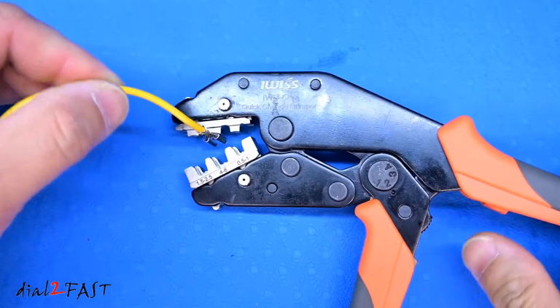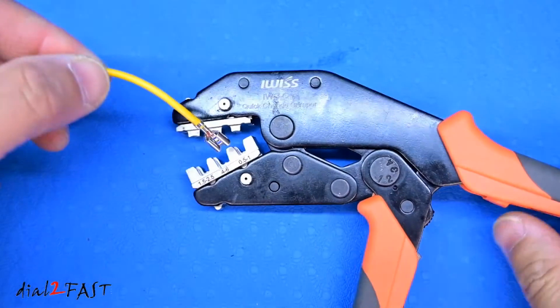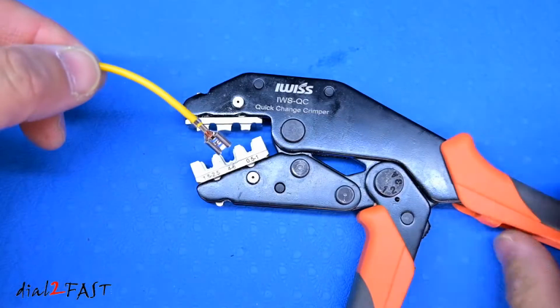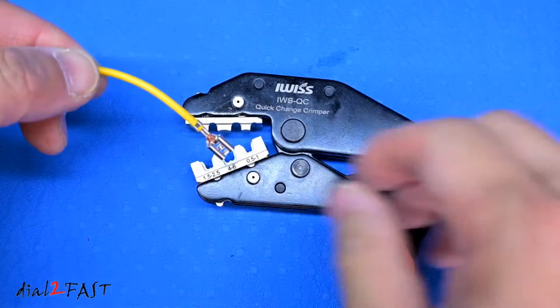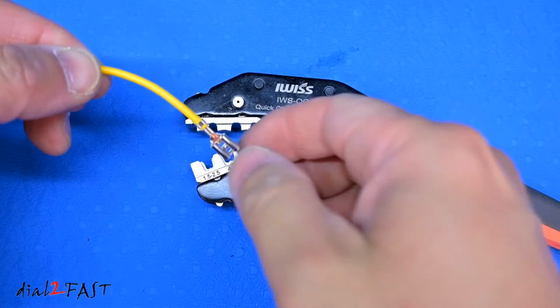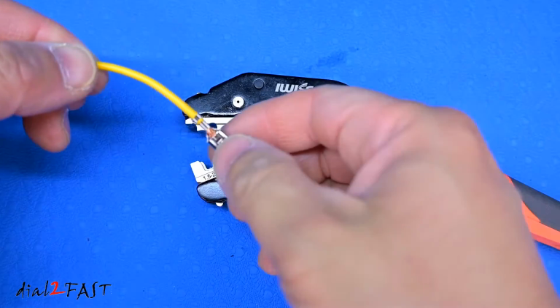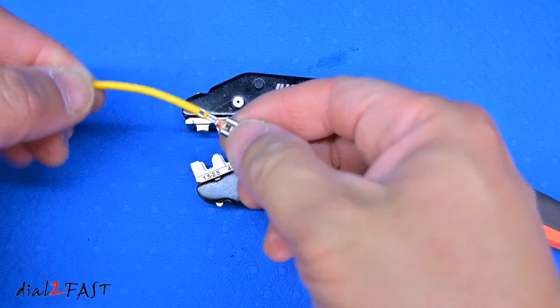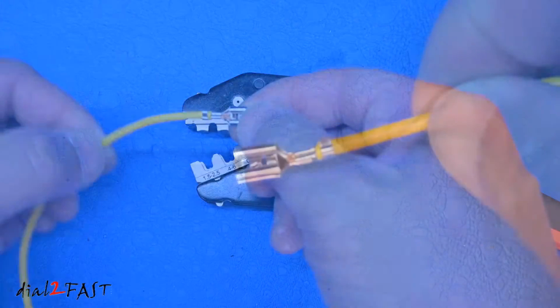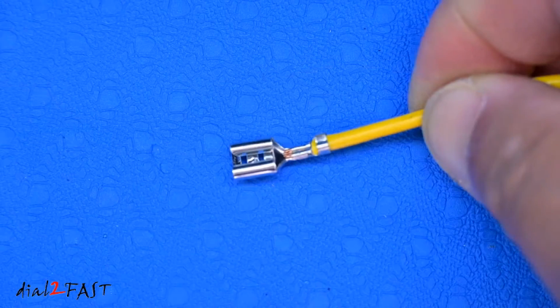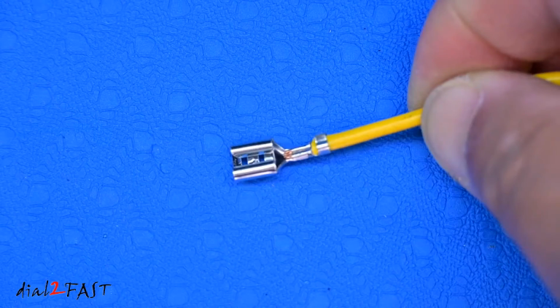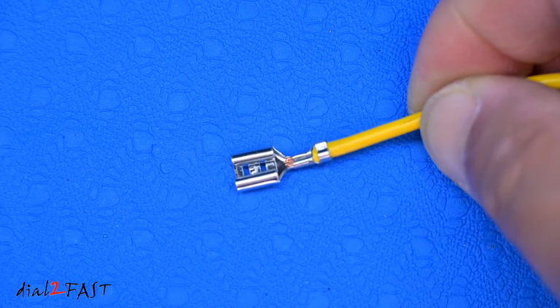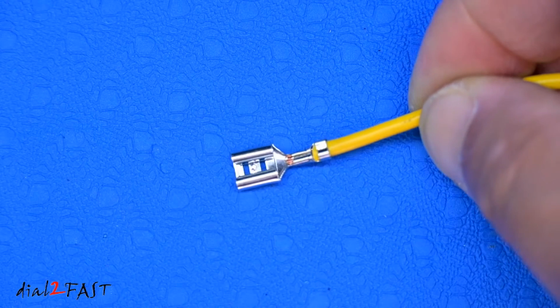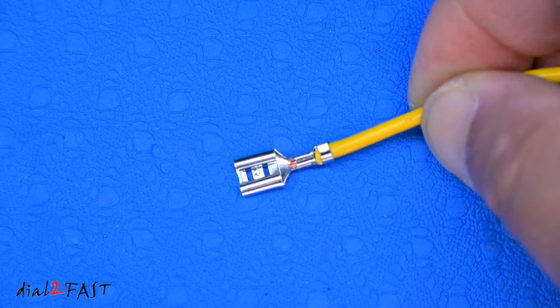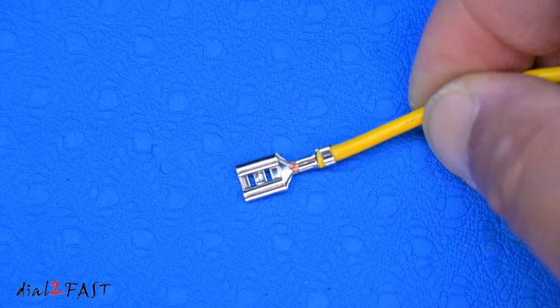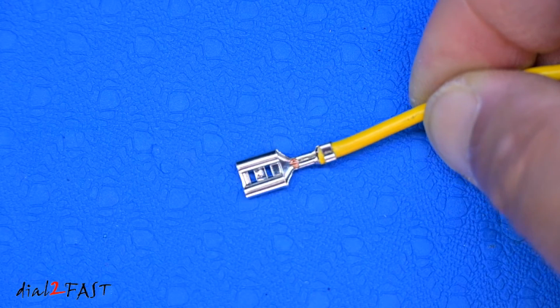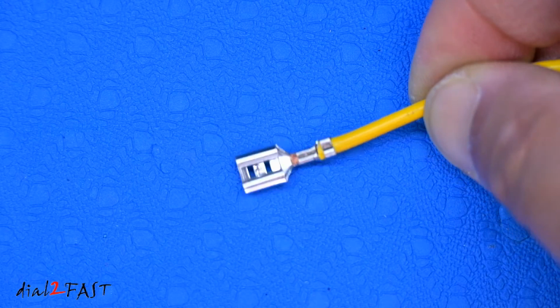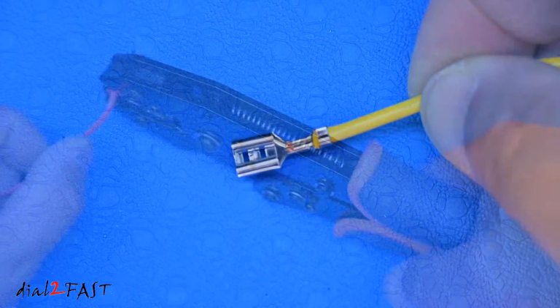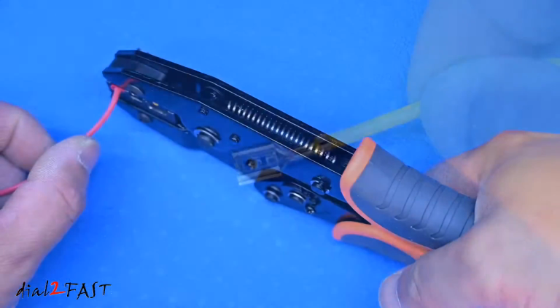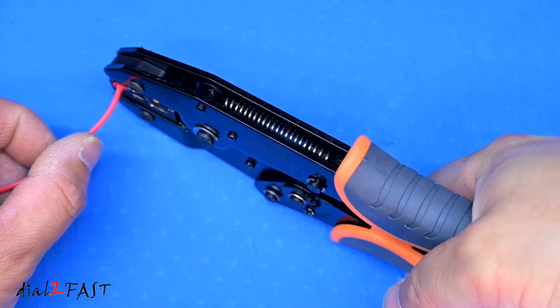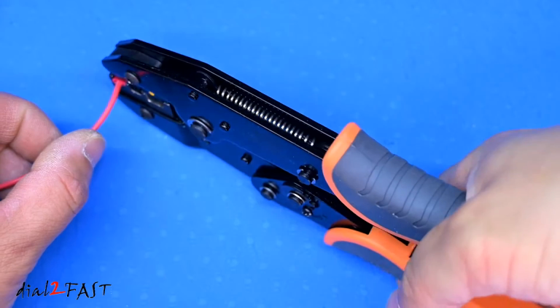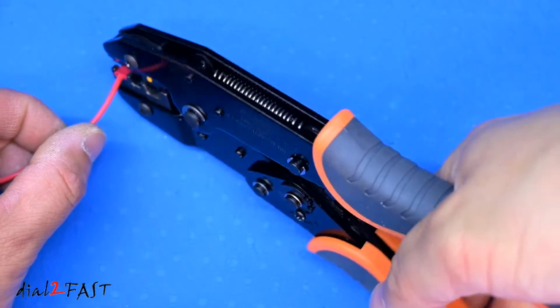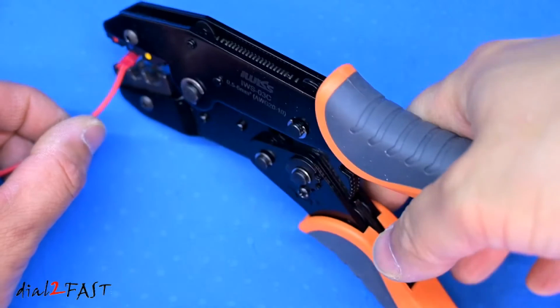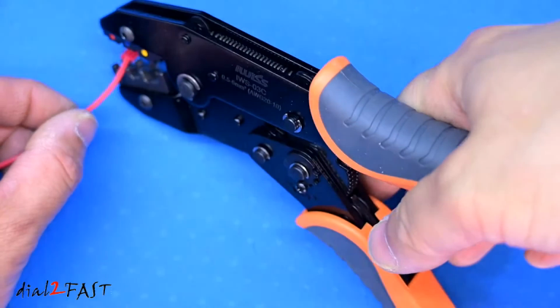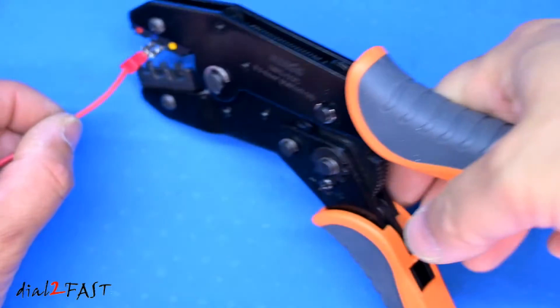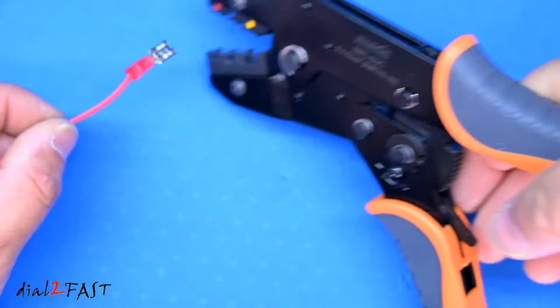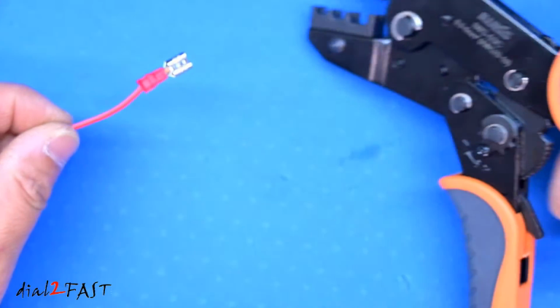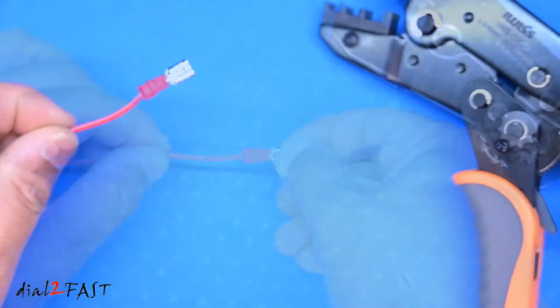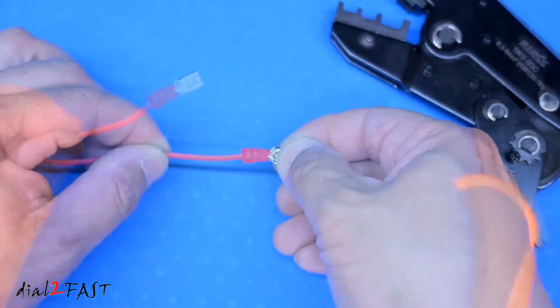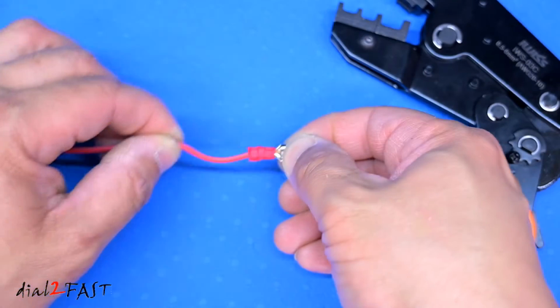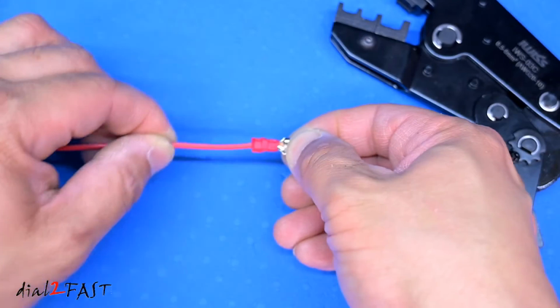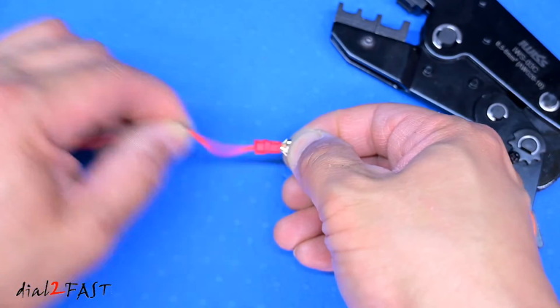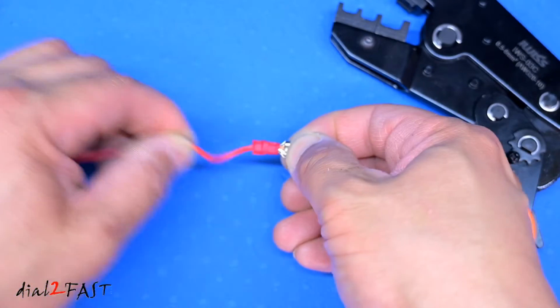The key to doing this right is to use the proper crimping tool. In this video, I'll show you everything you need to know, so let's get started.